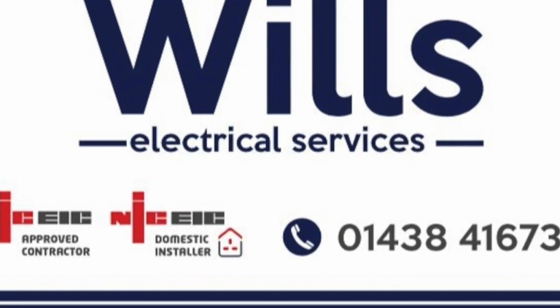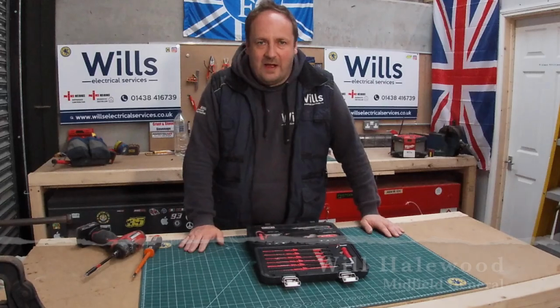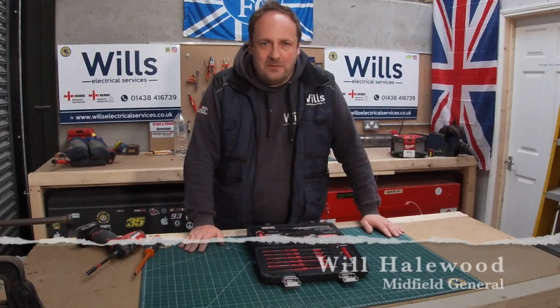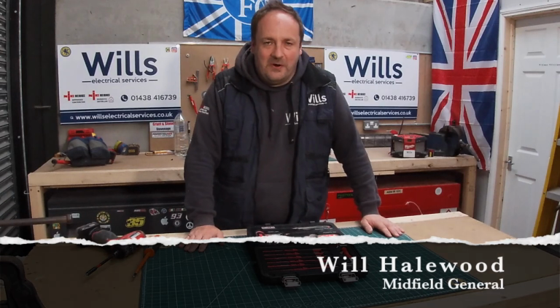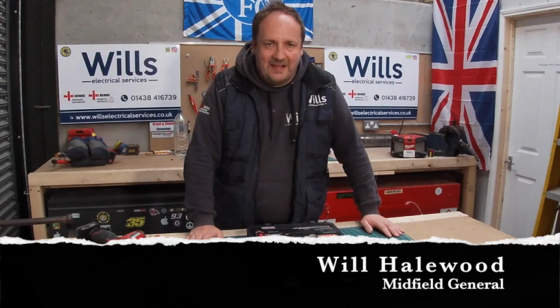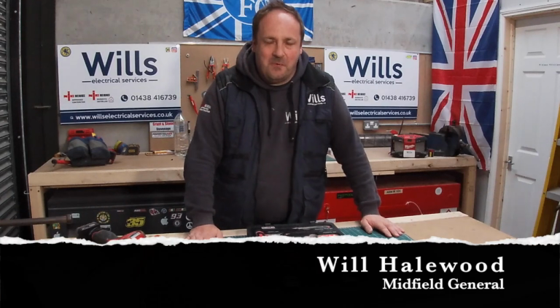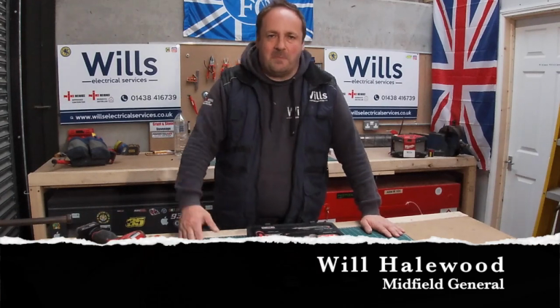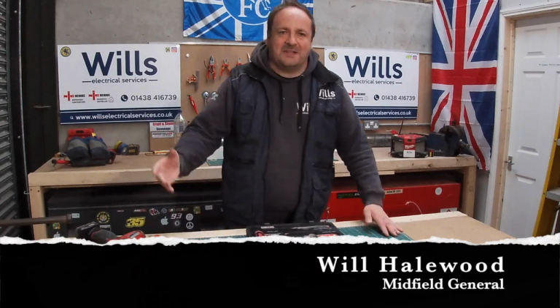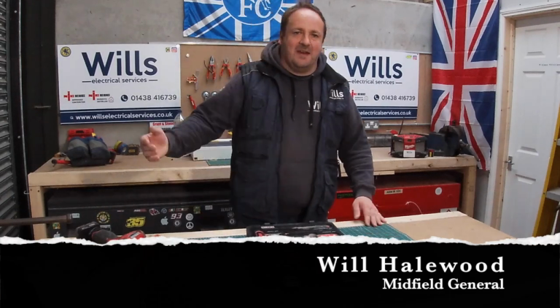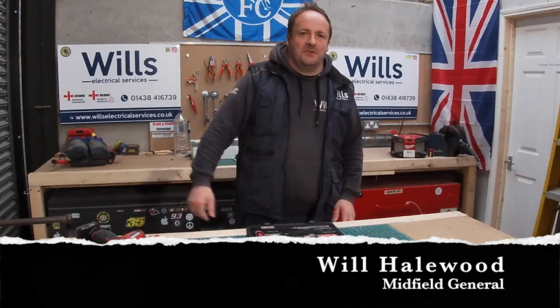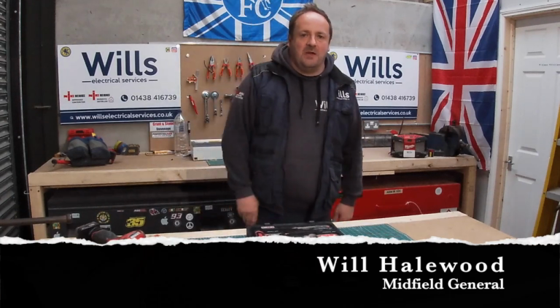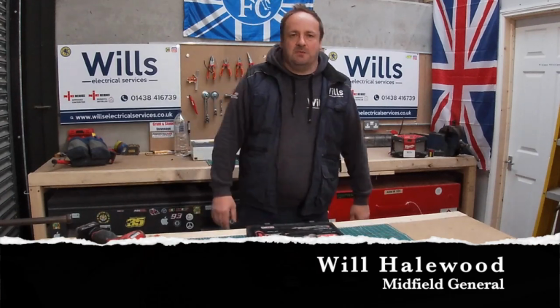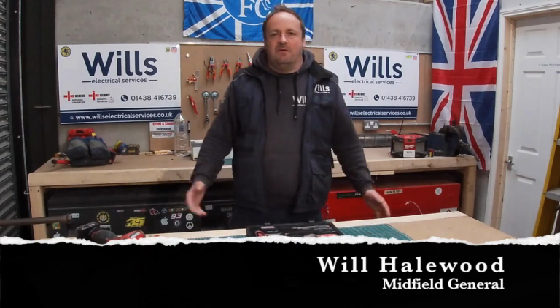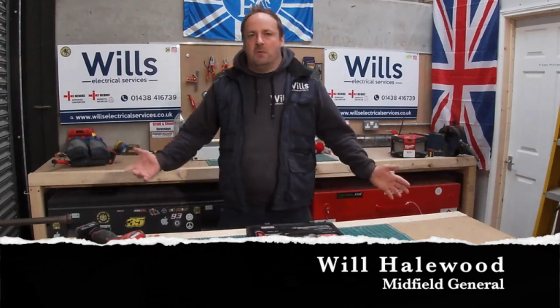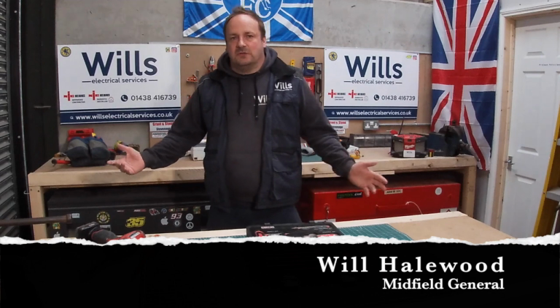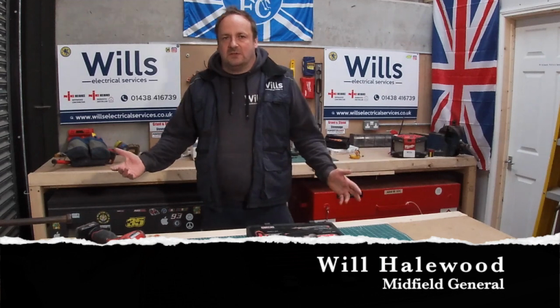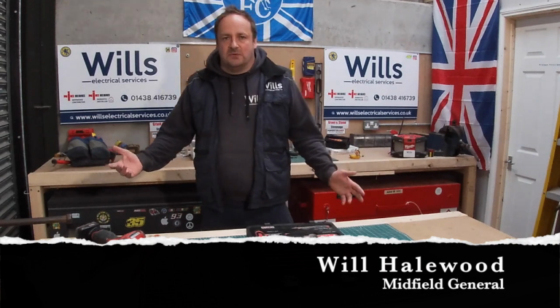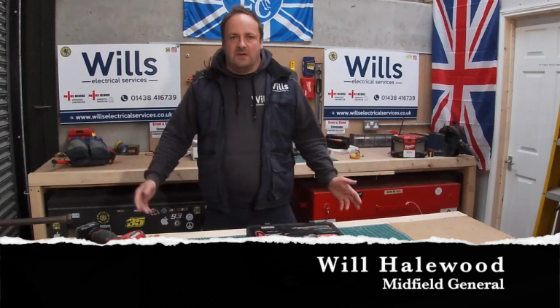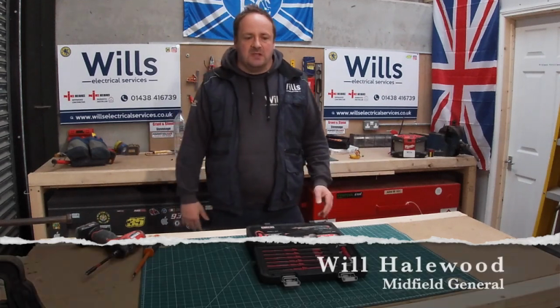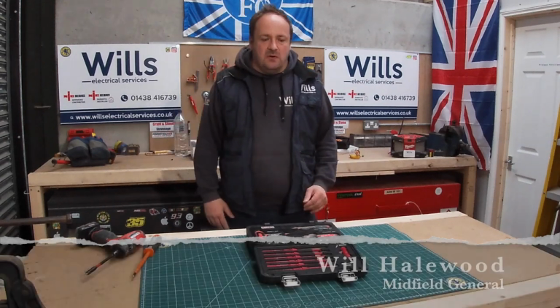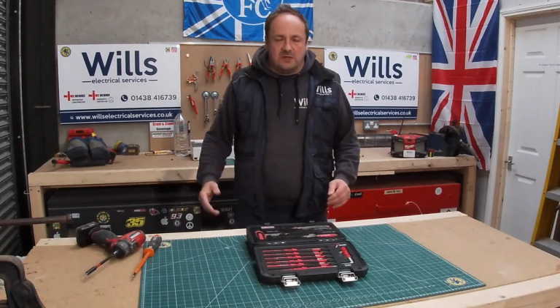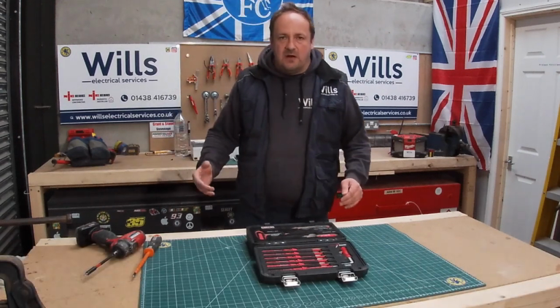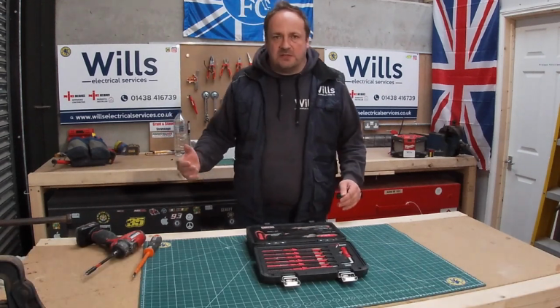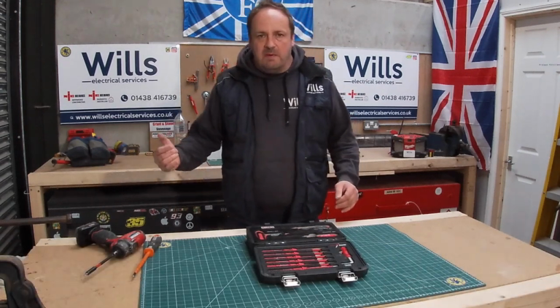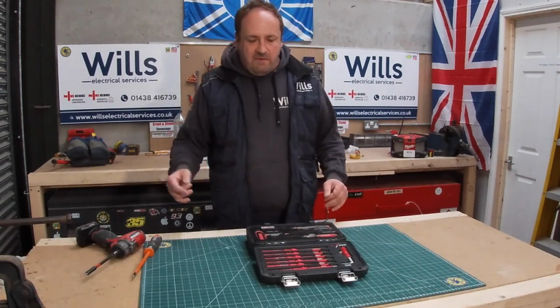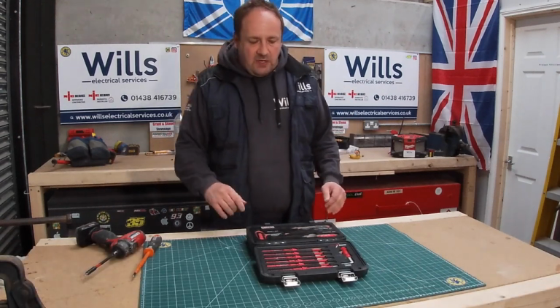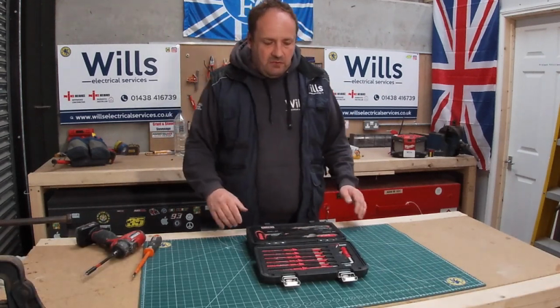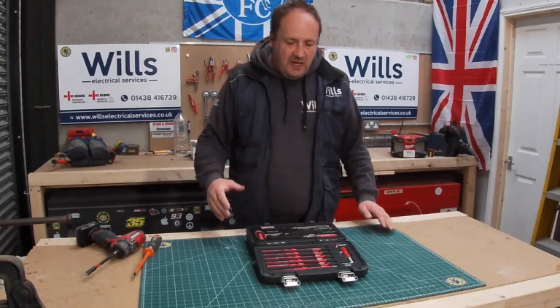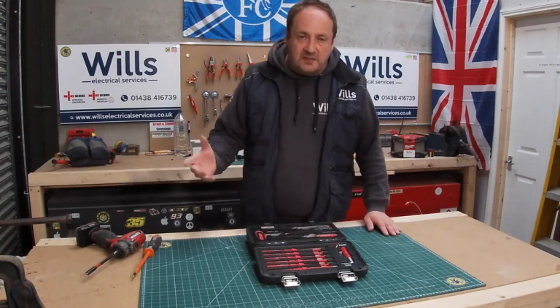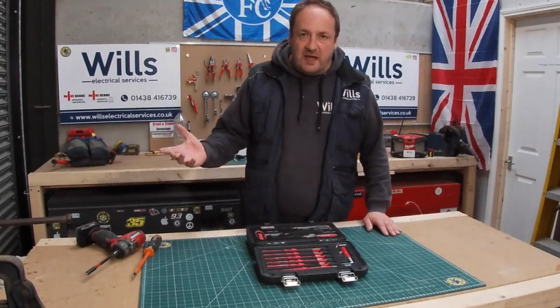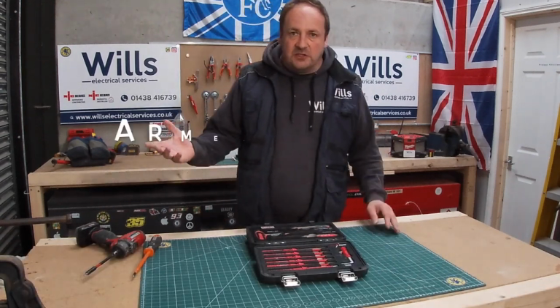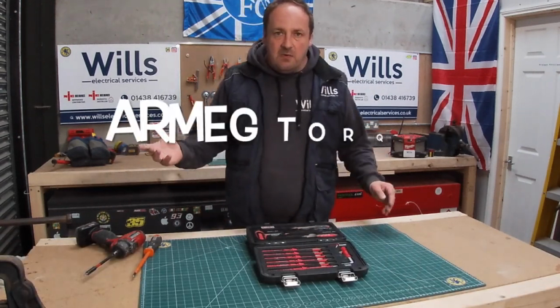Hi, good morning. Welcome back to another show. It's Wilford Moore's Electrical Services, also known as the Midfield General. In today's show,